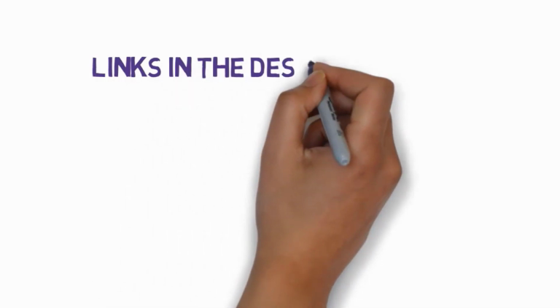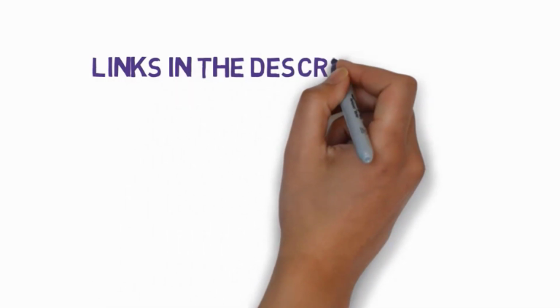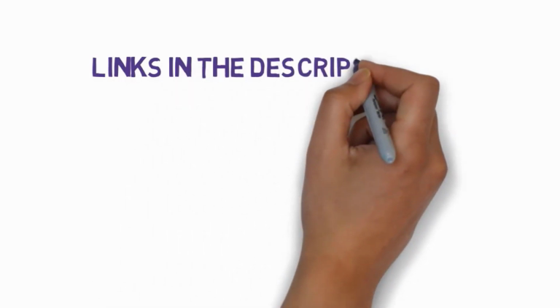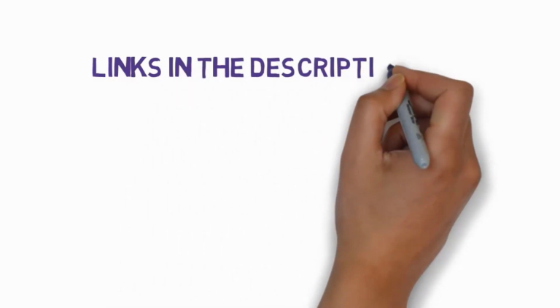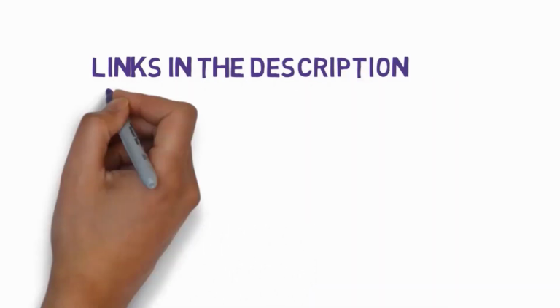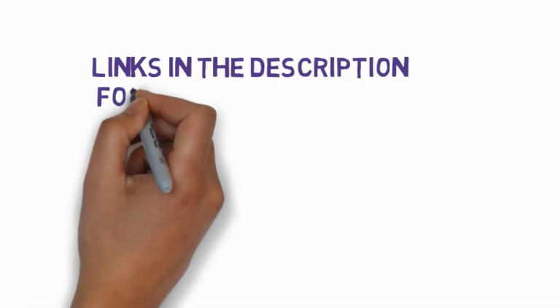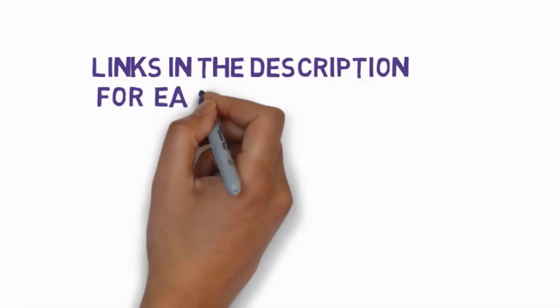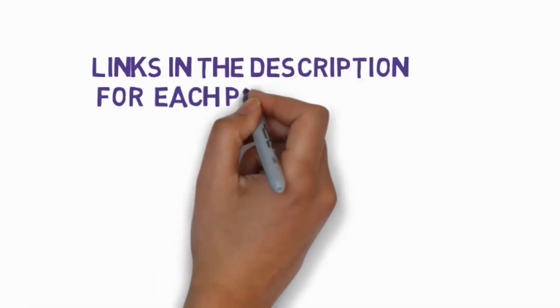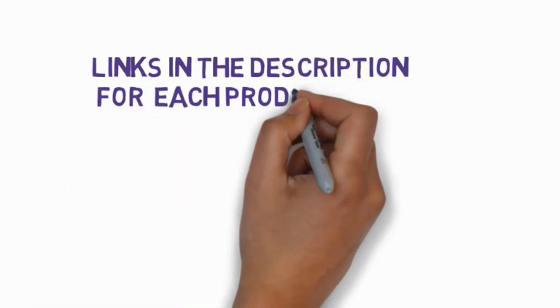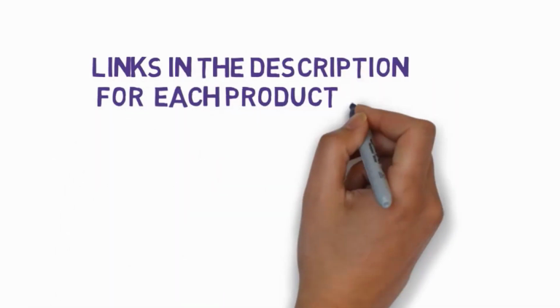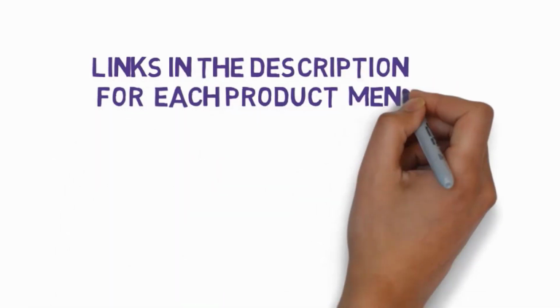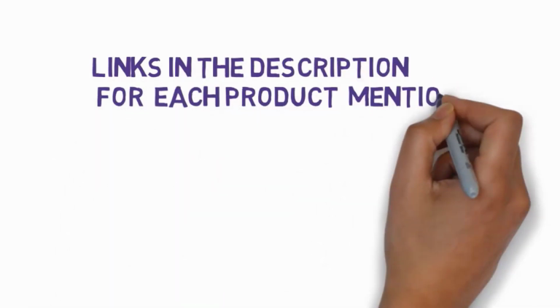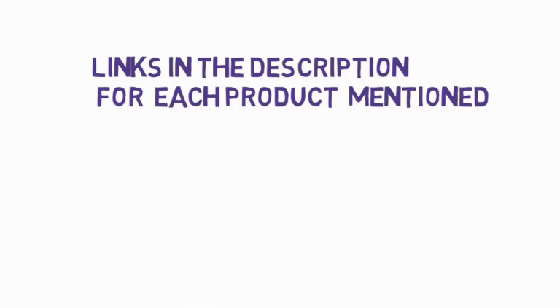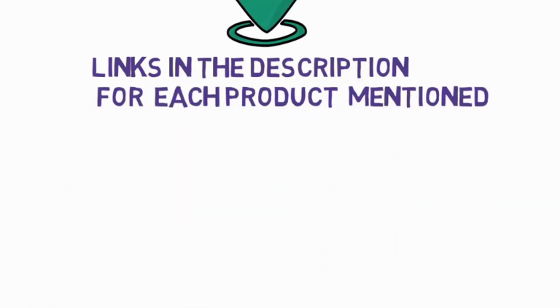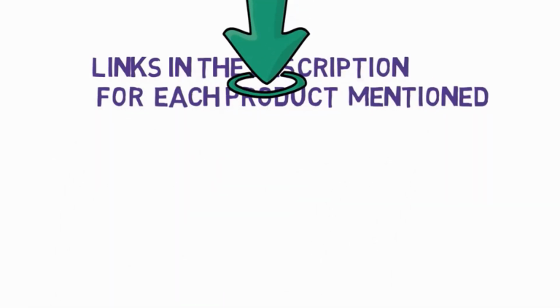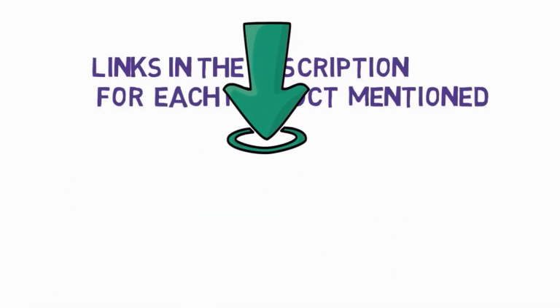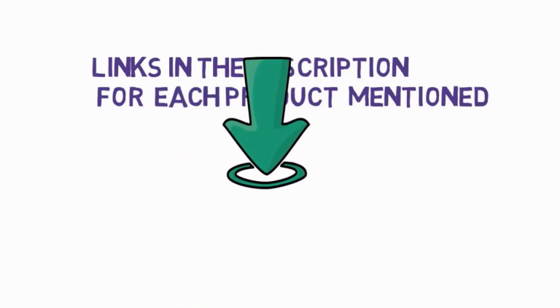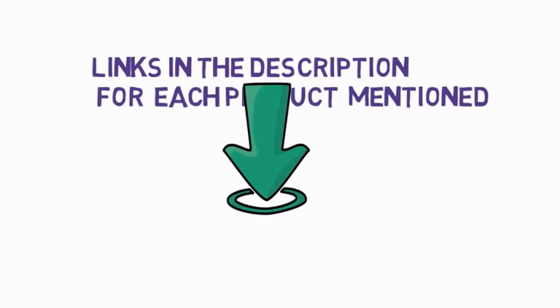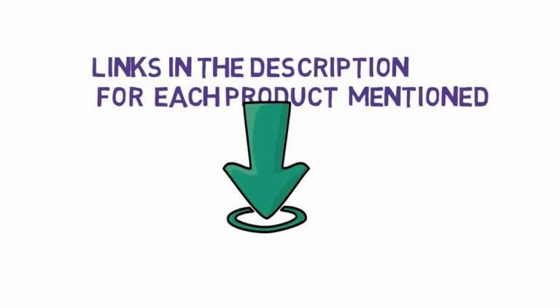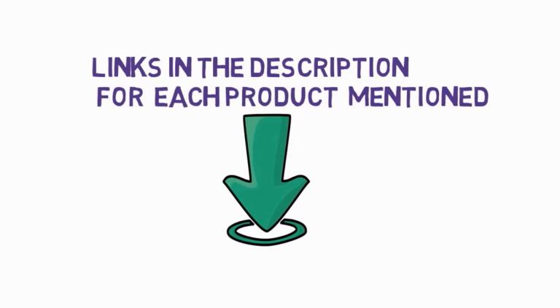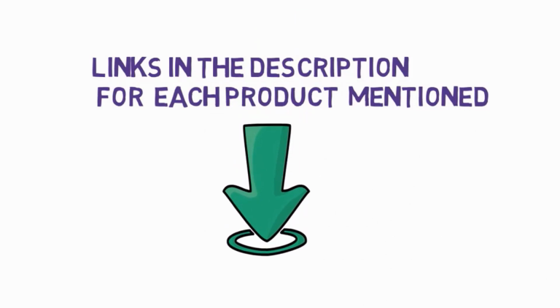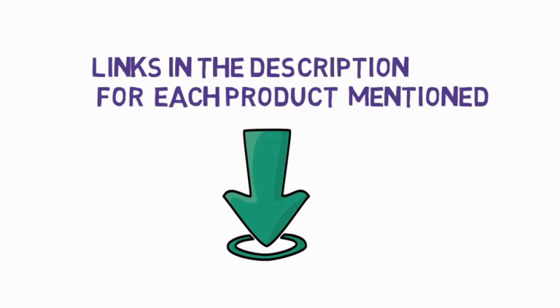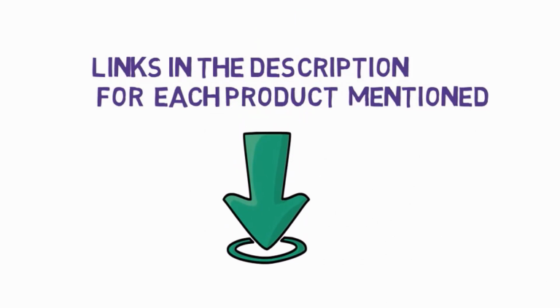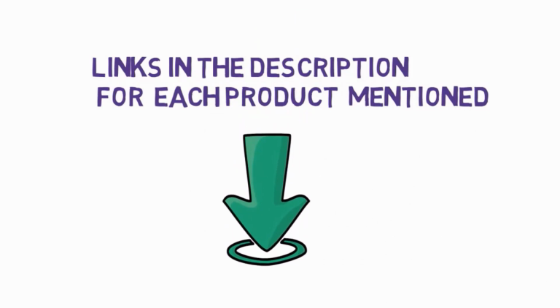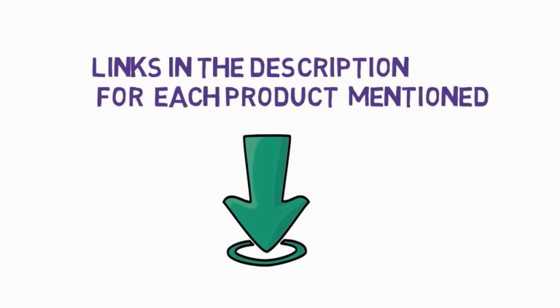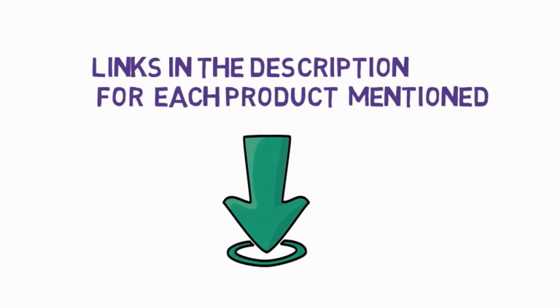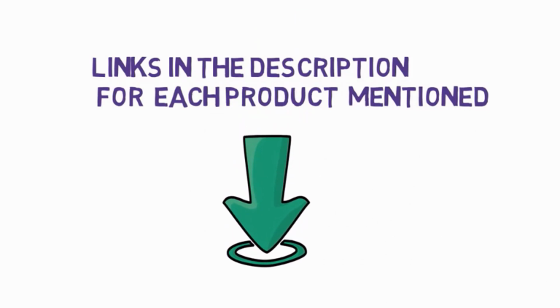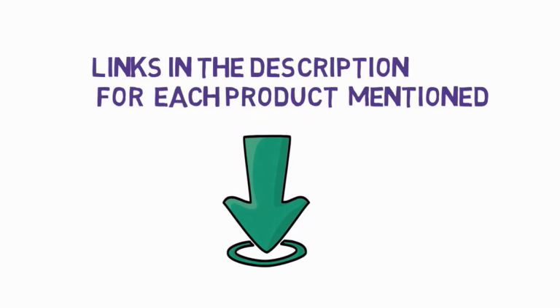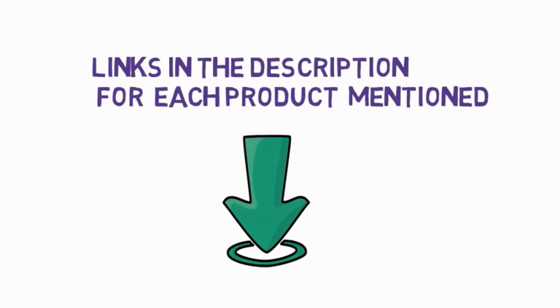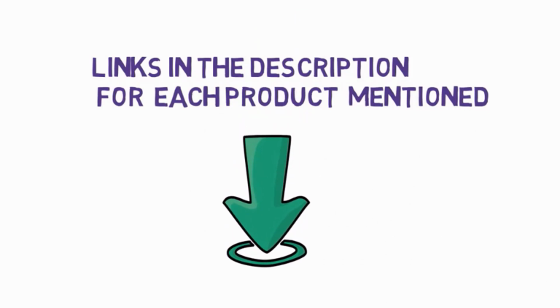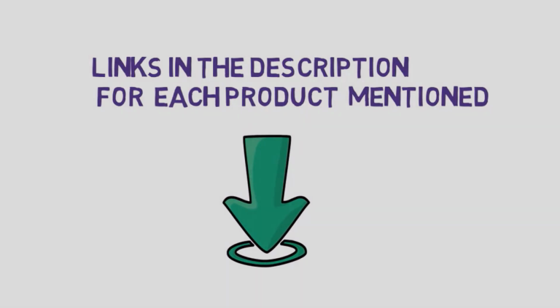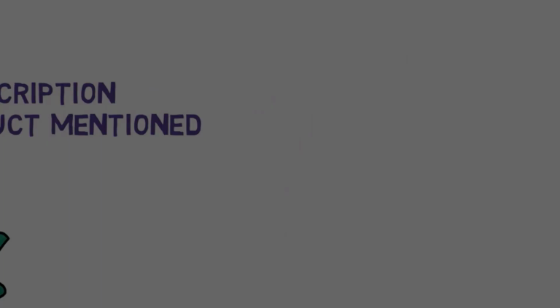Before we get started with our video, we have included links in the description, so make sure you check those out to see which one is in your budget range.